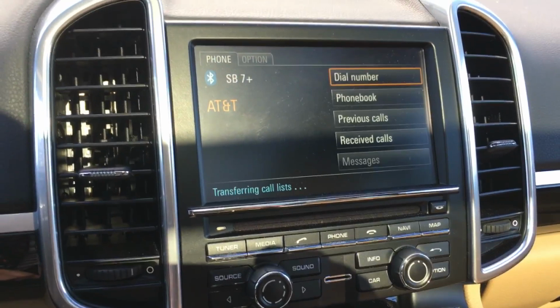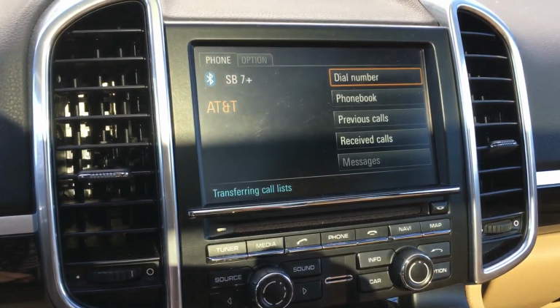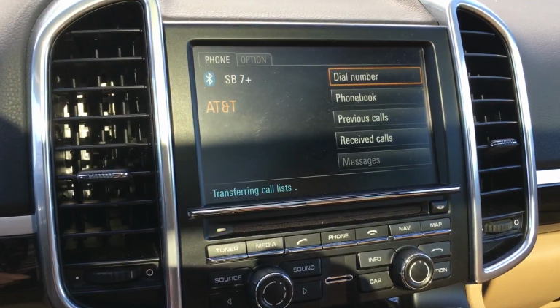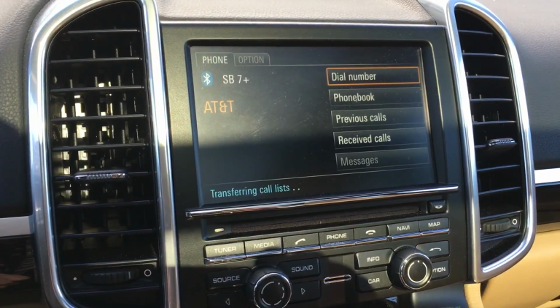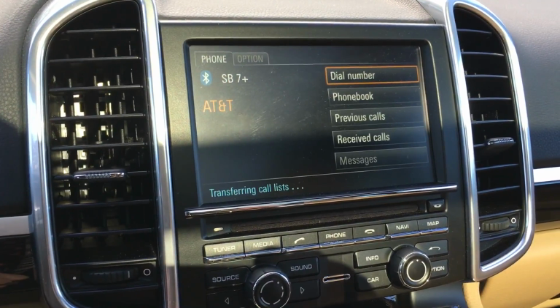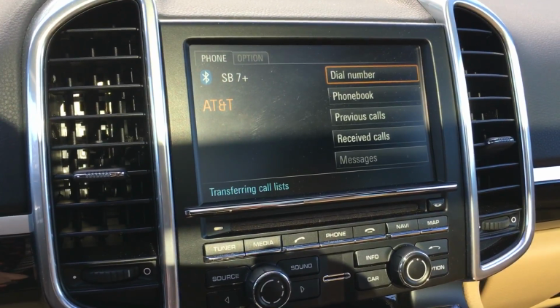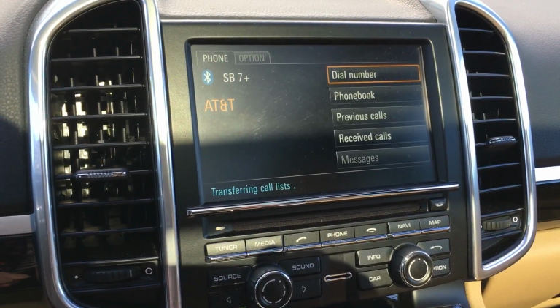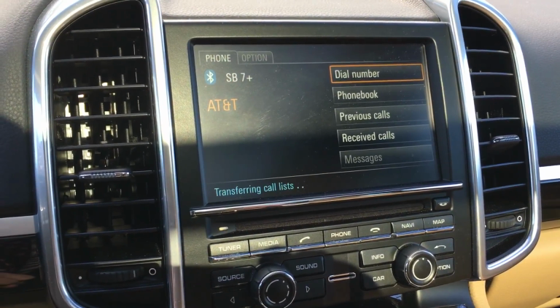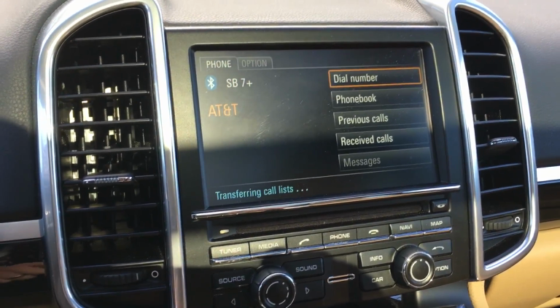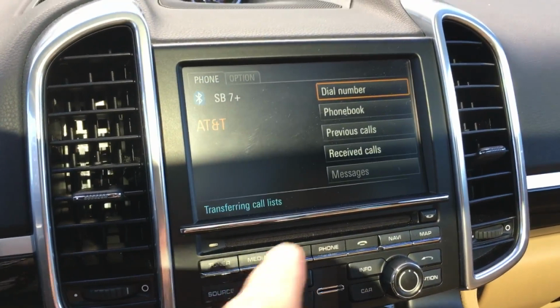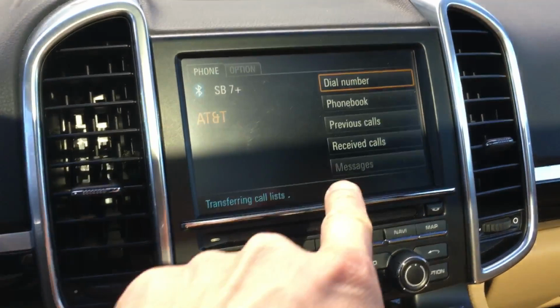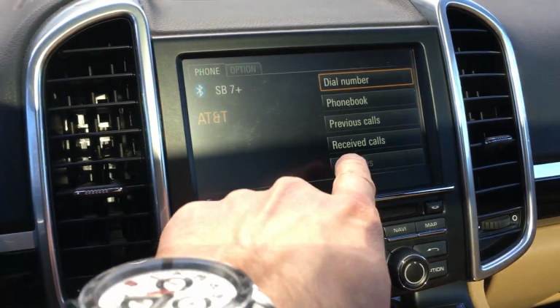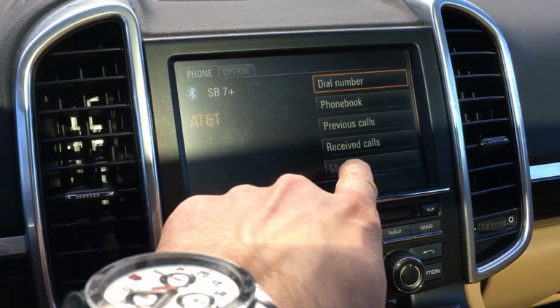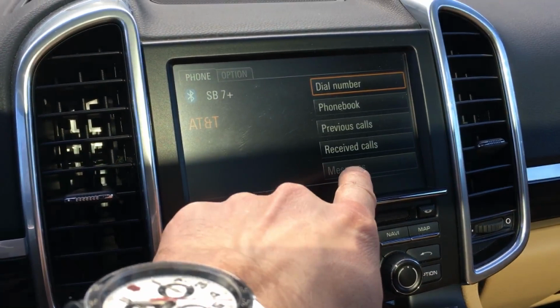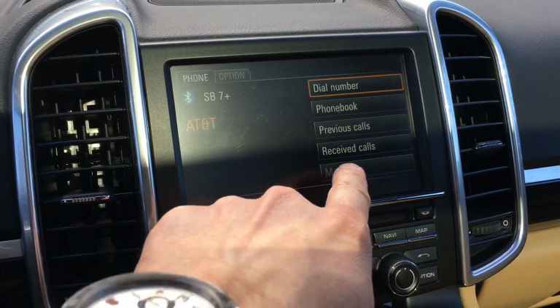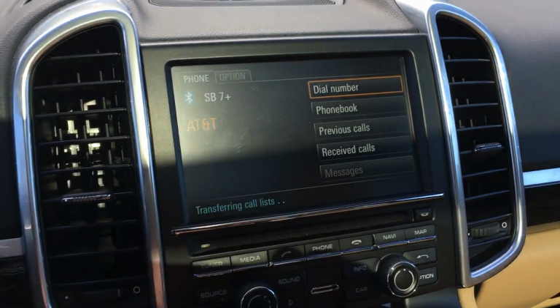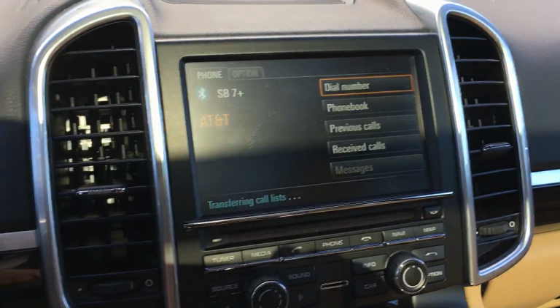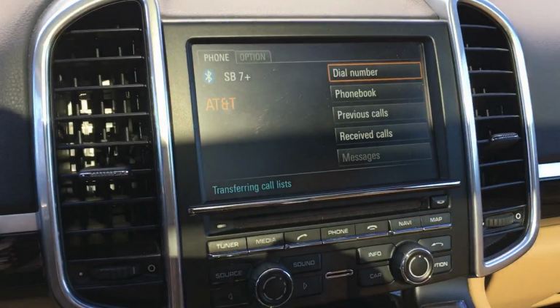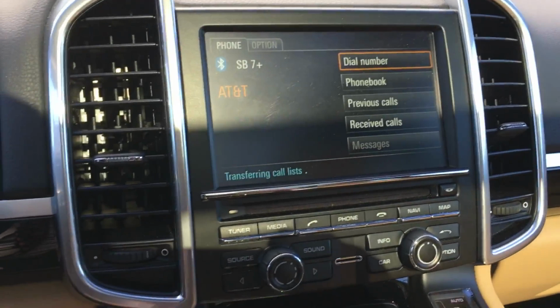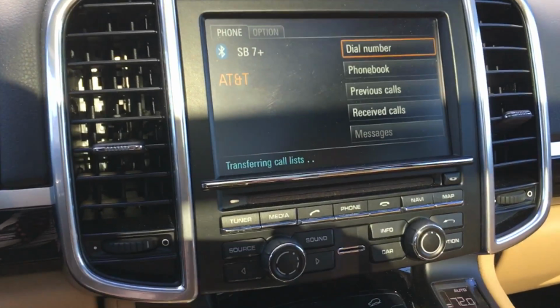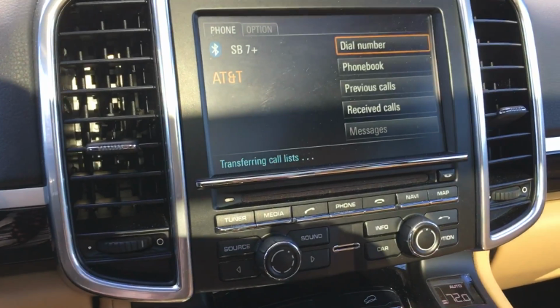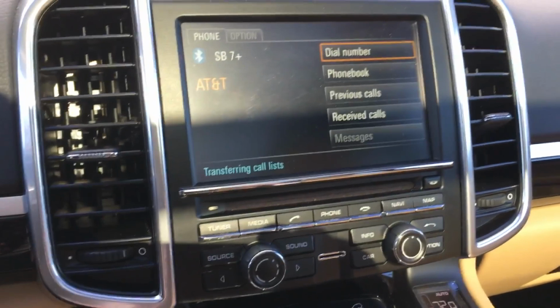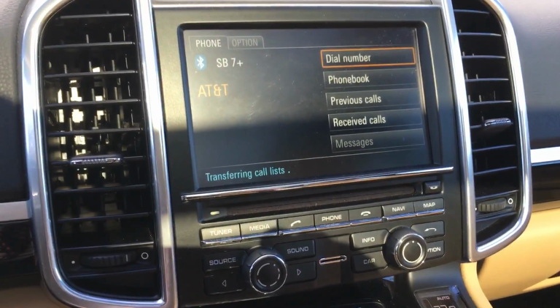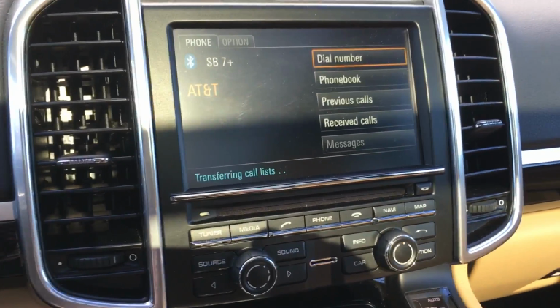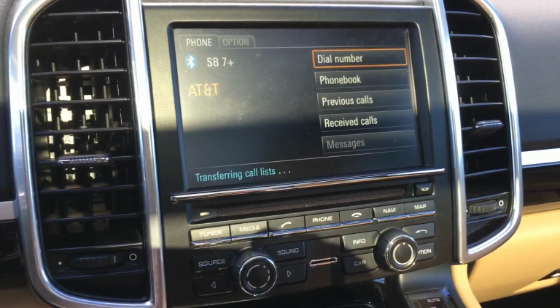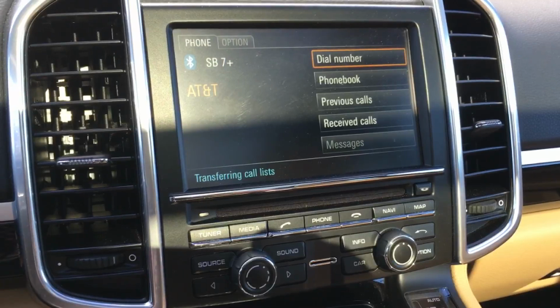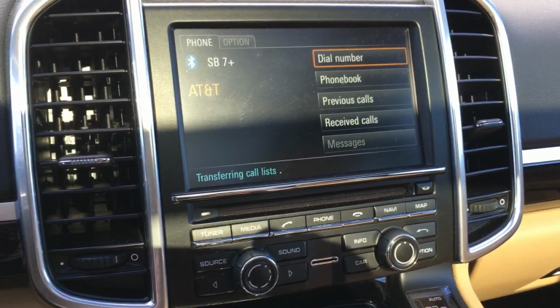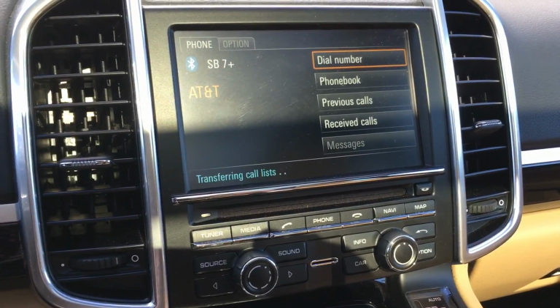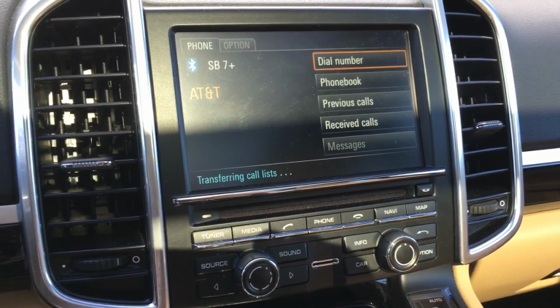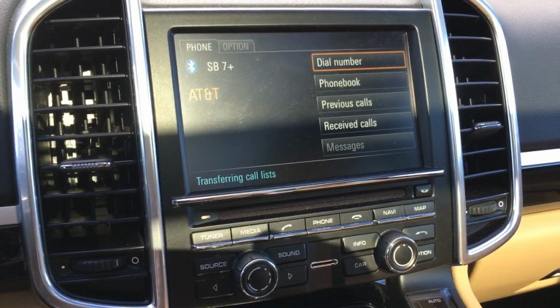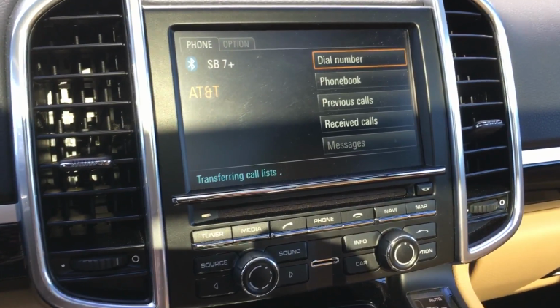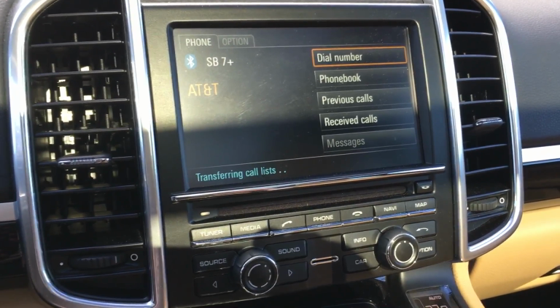So anytime you get a new message, you'll be able to click where it says Messages and it'll populate there. I hope this has been helpful.